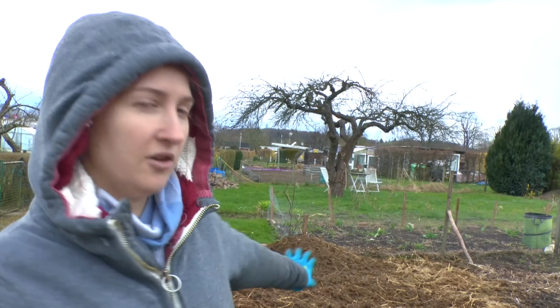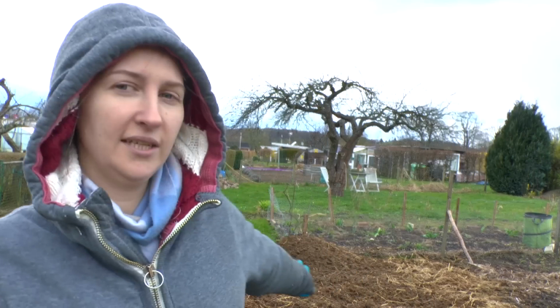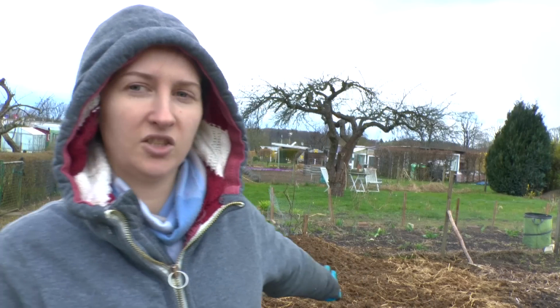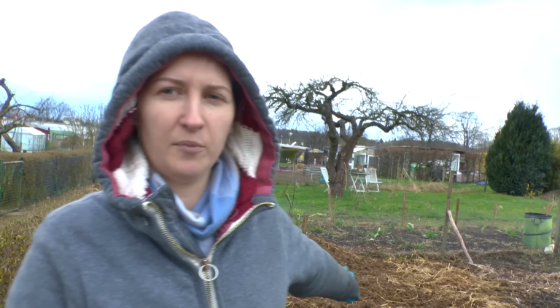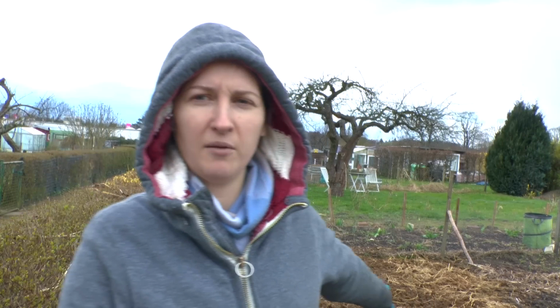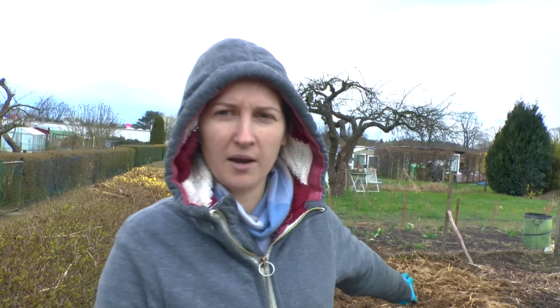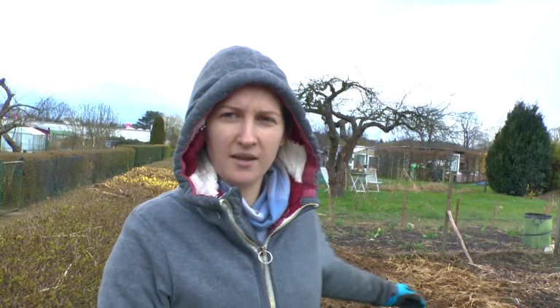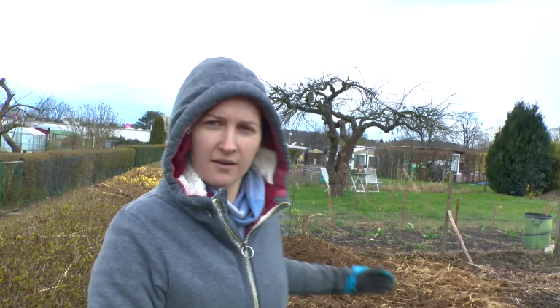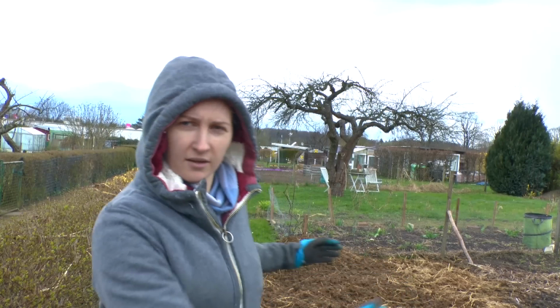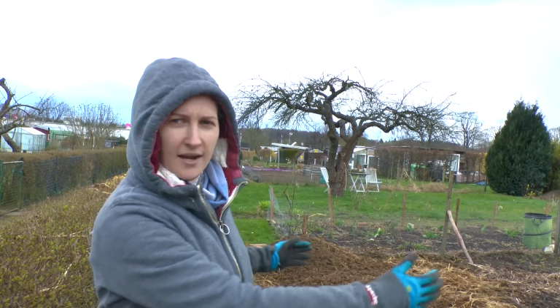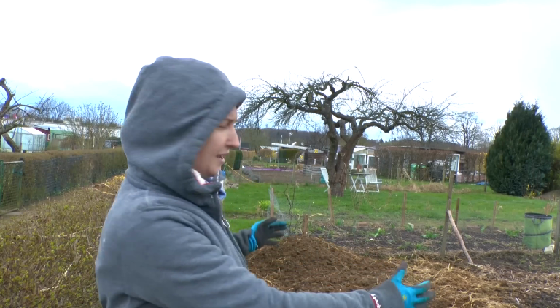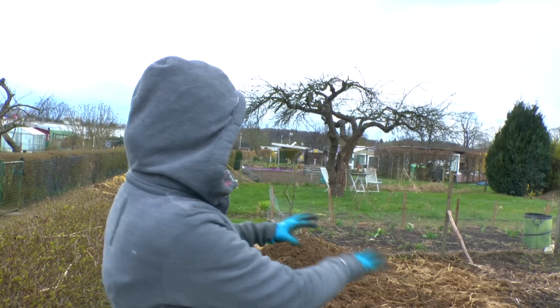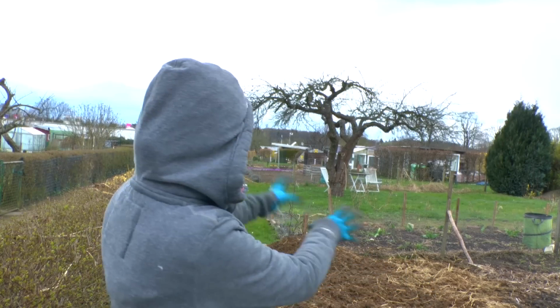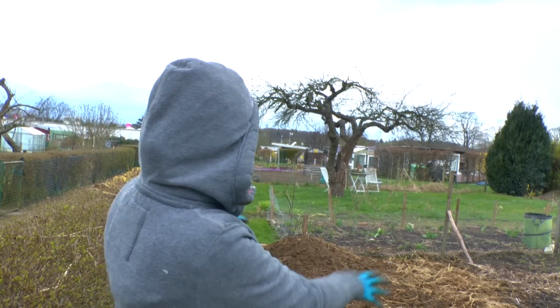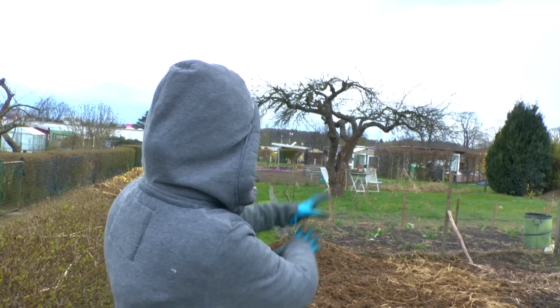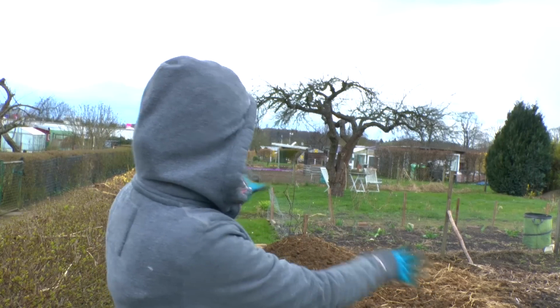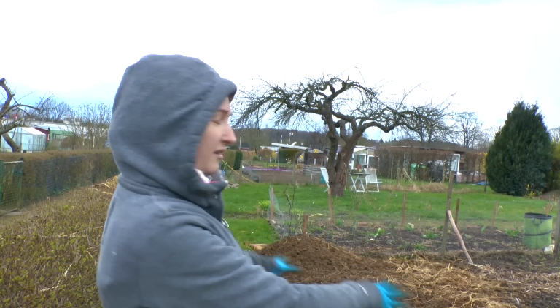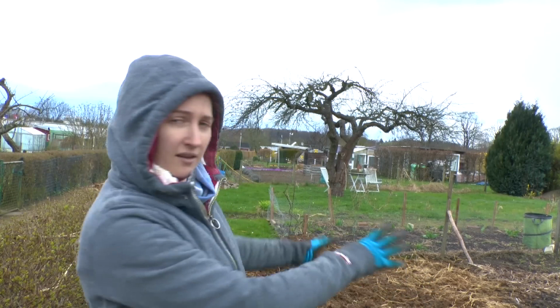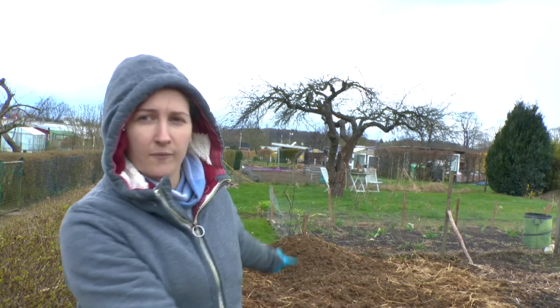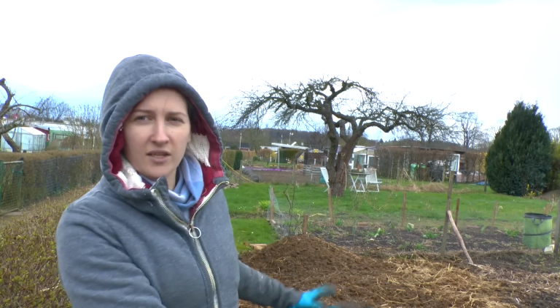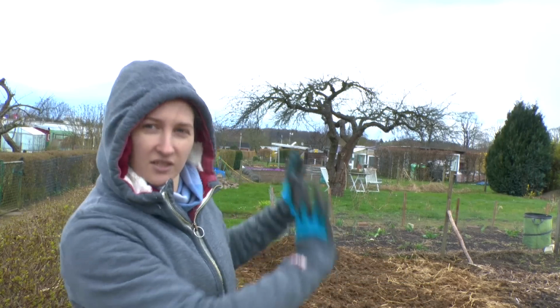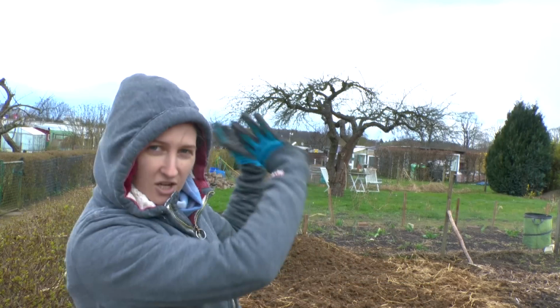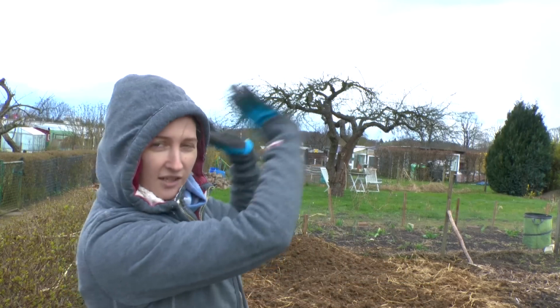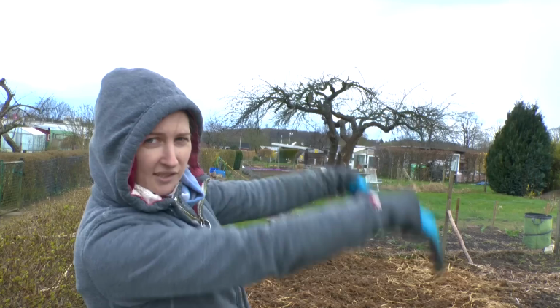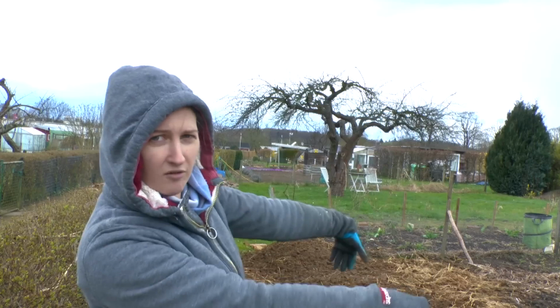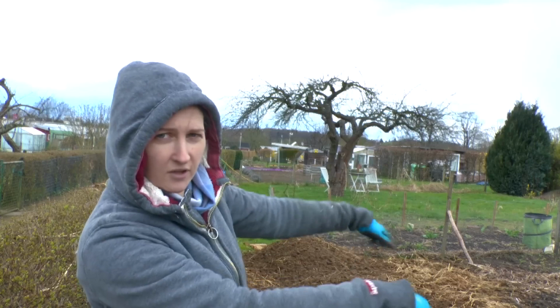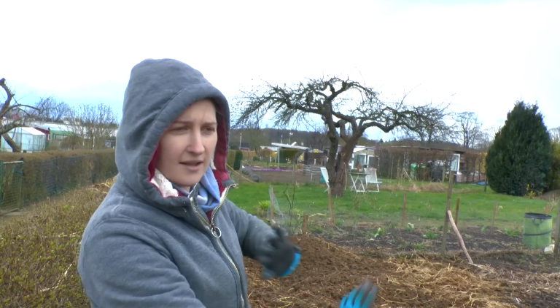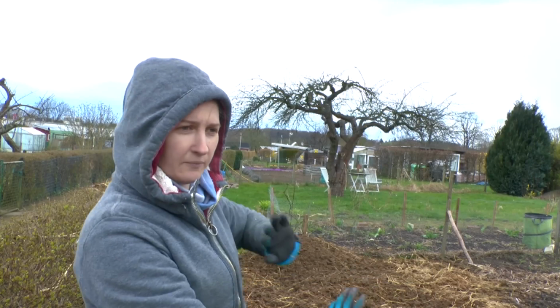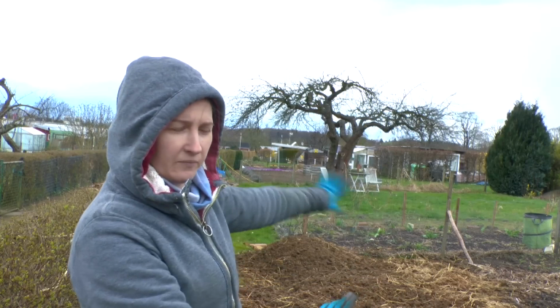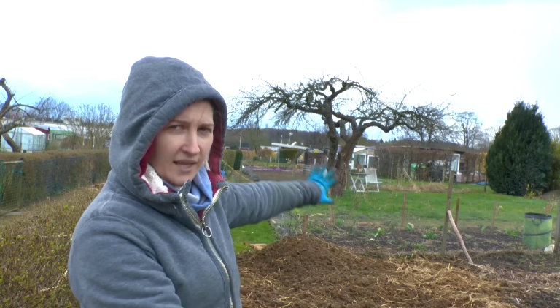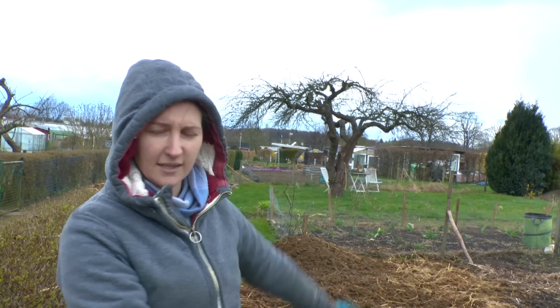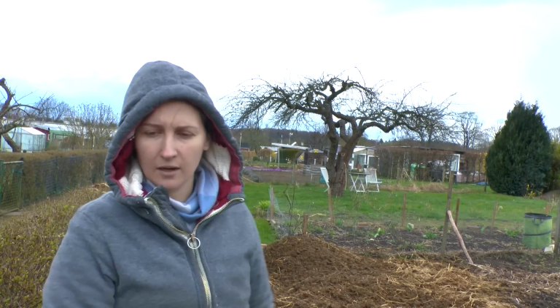Can you see this giant pile behind me? You kind of can. Look at that. We just tossed it over and it landed there.